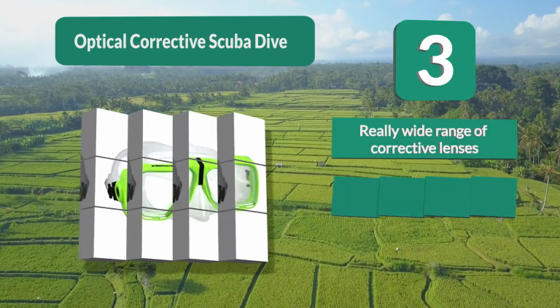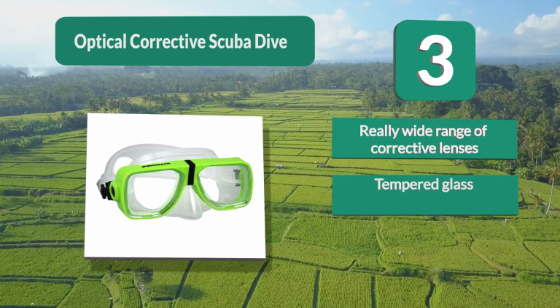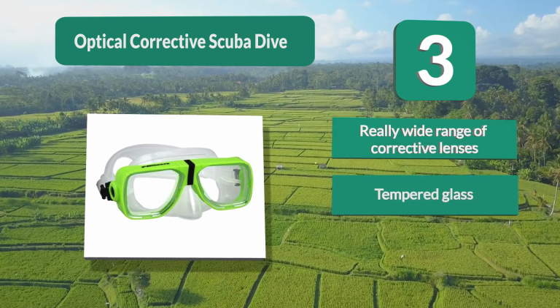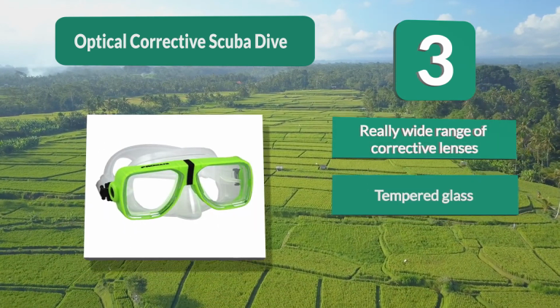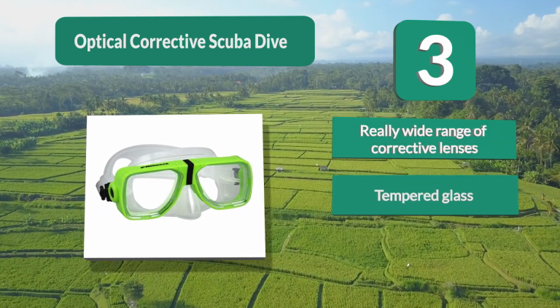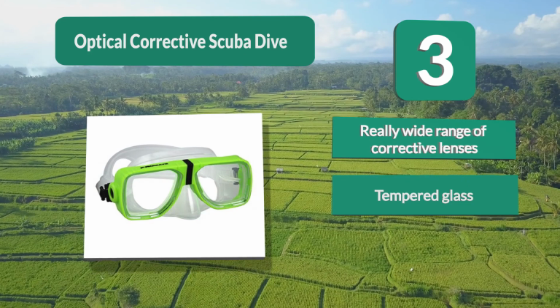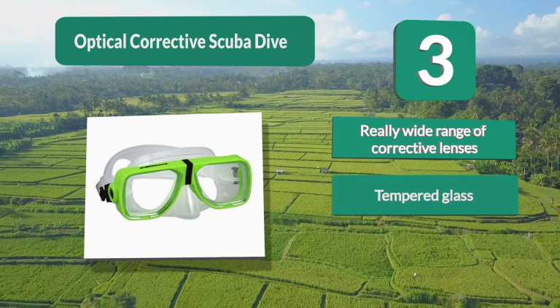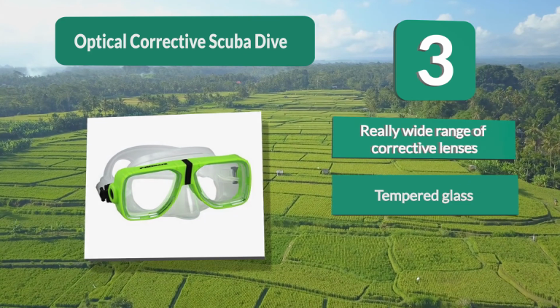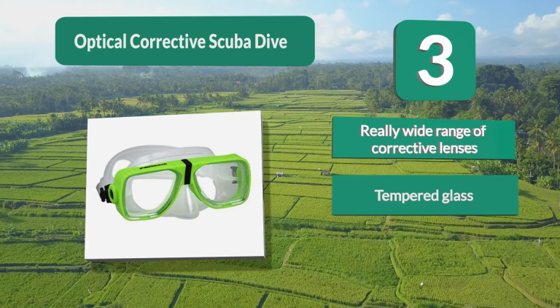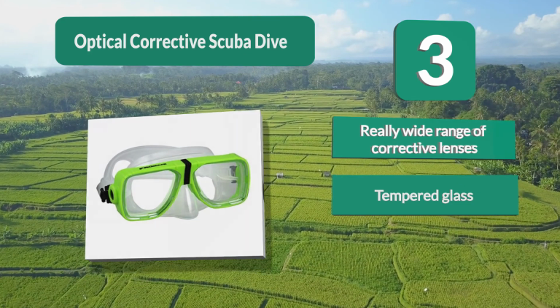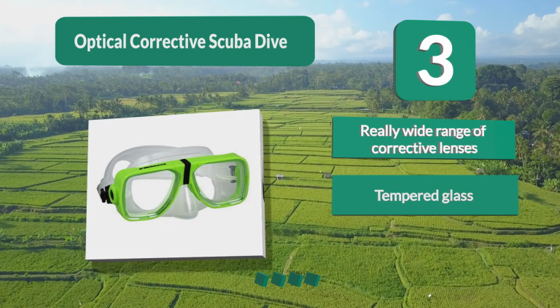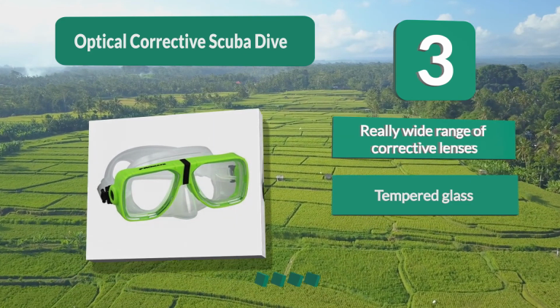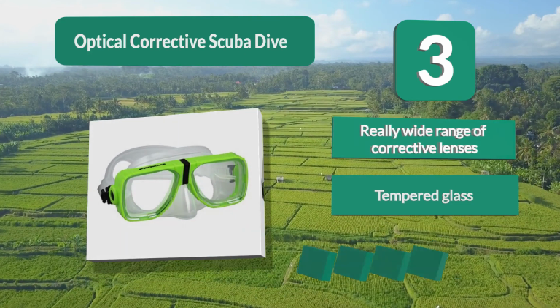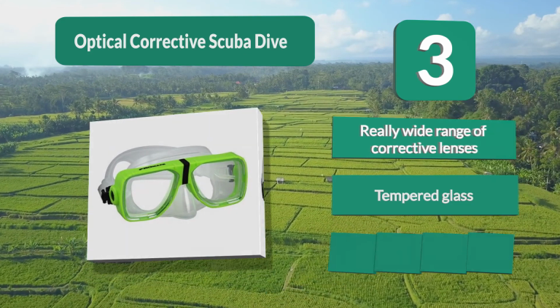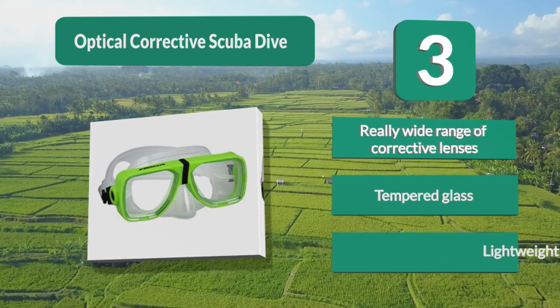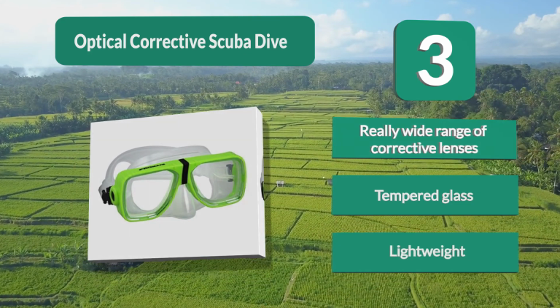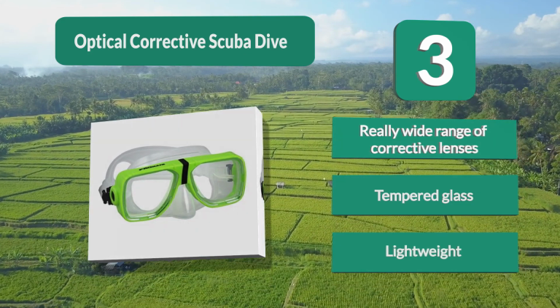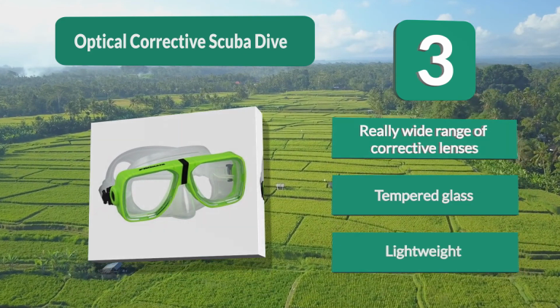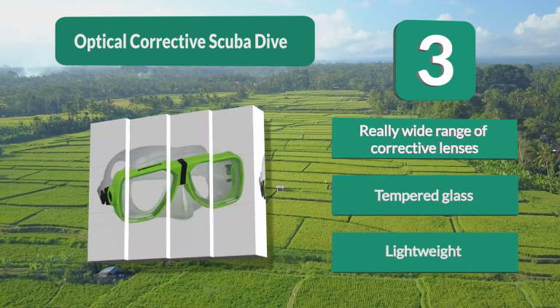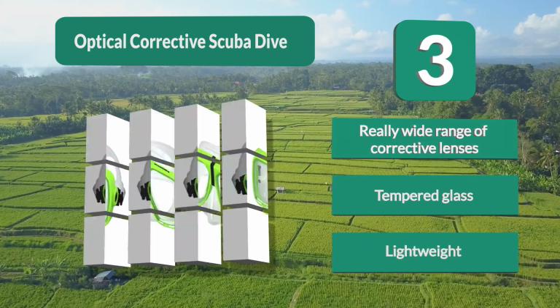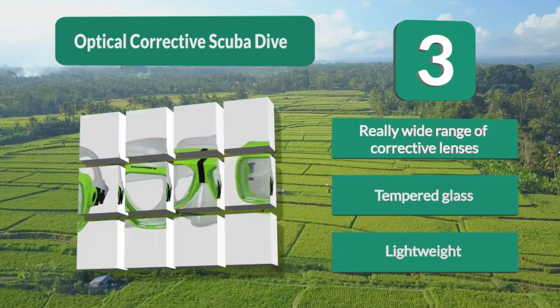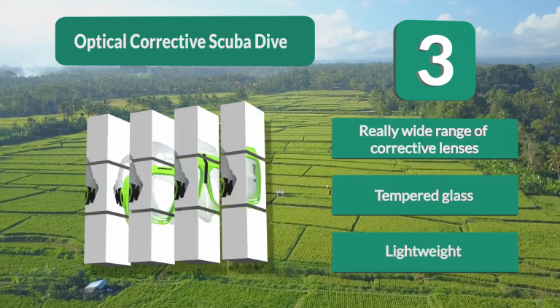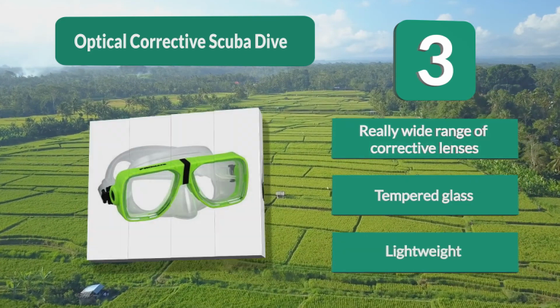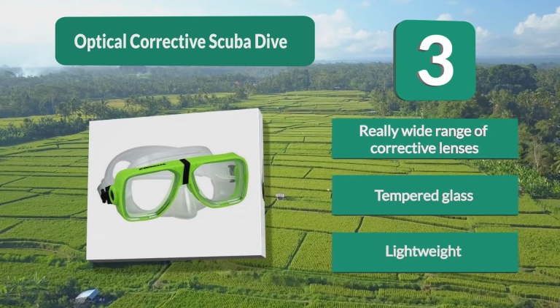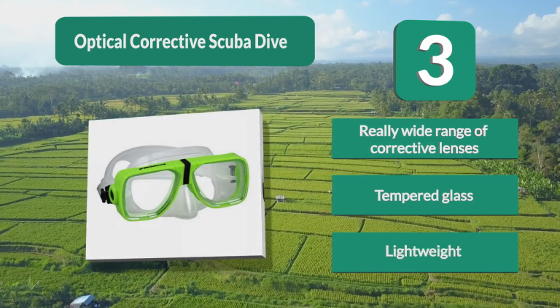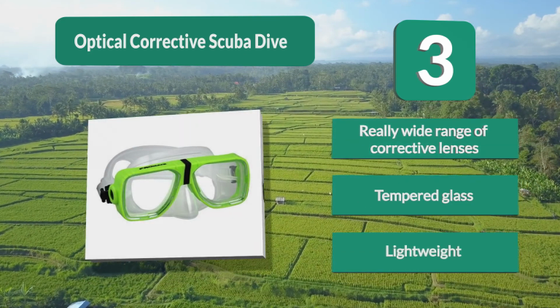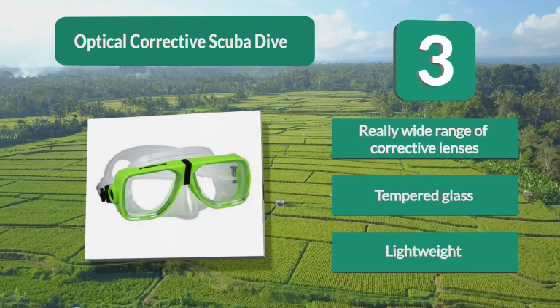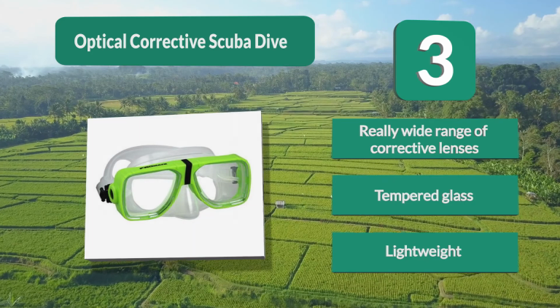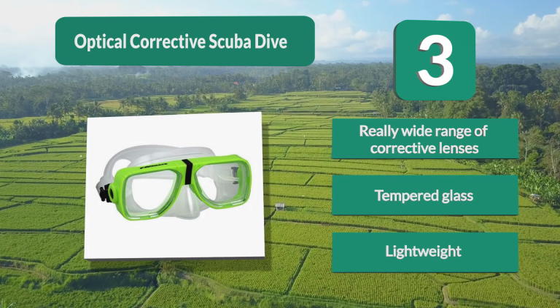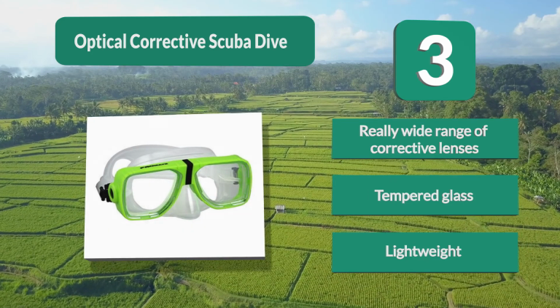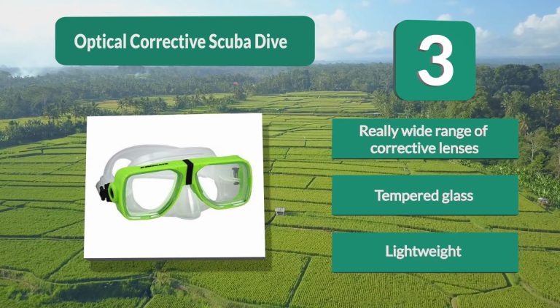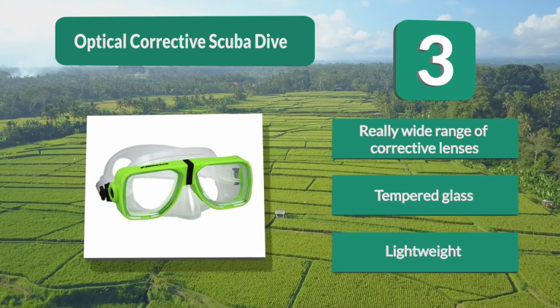They offer lenses for both near and farsighted people, as well as bifocal lenses. Key features: really wide range of corrective lenses, tempered glass, and lightweight design.